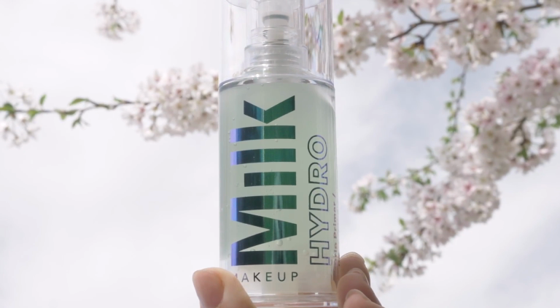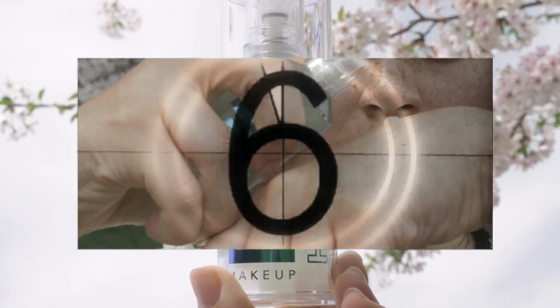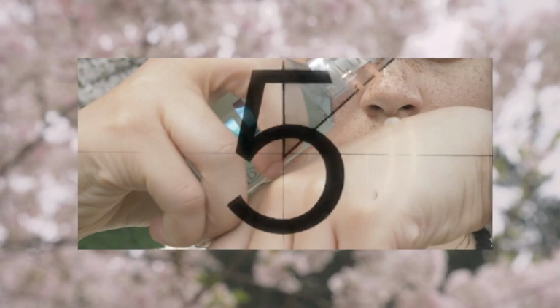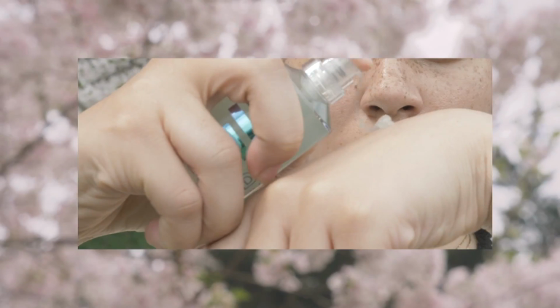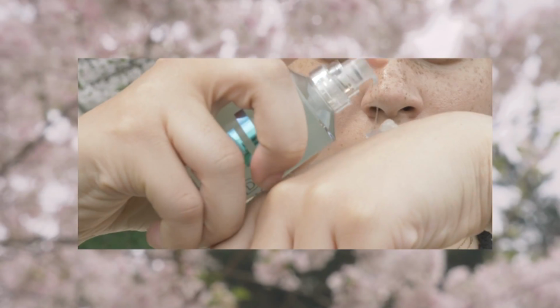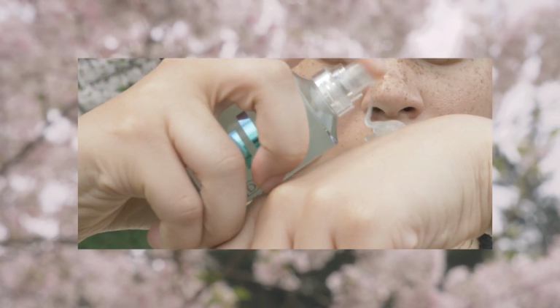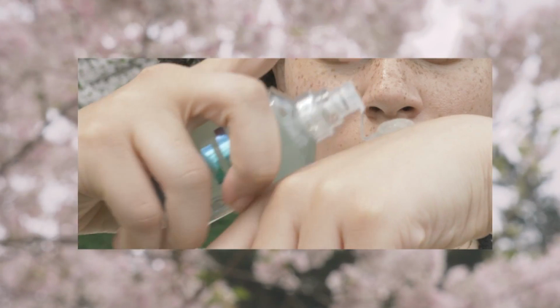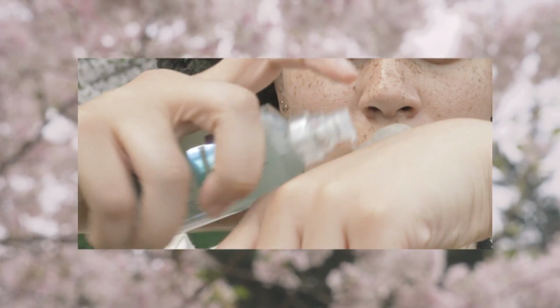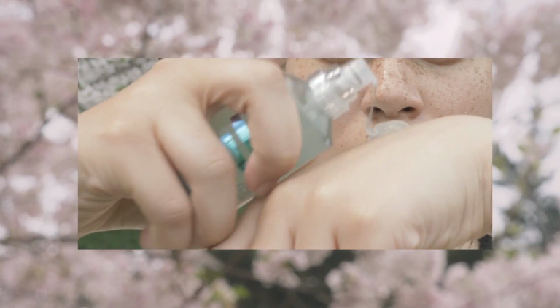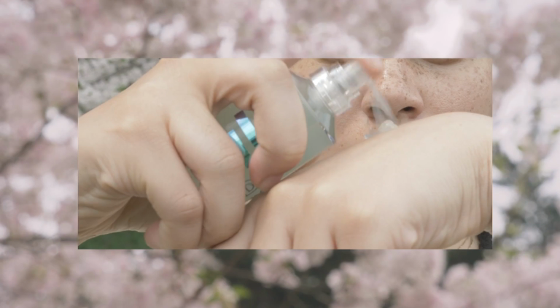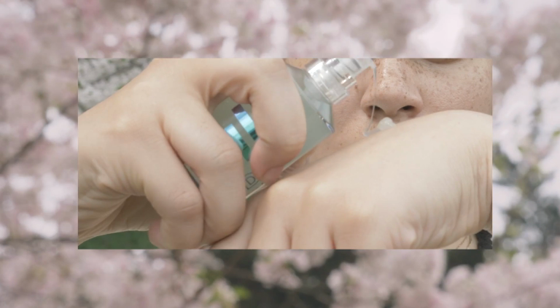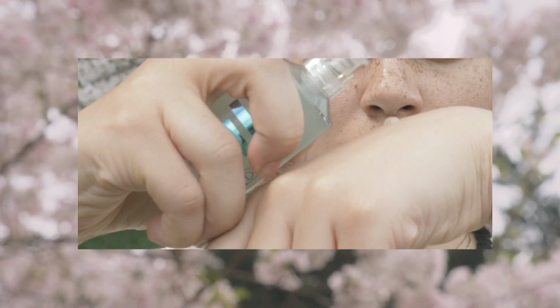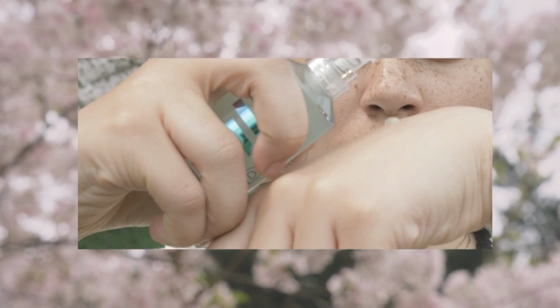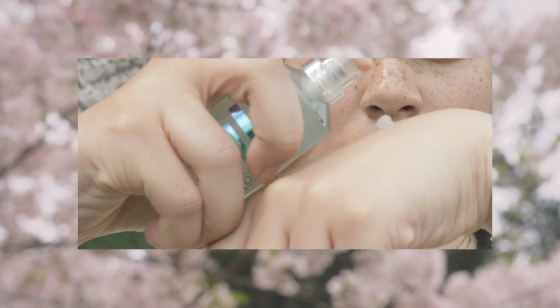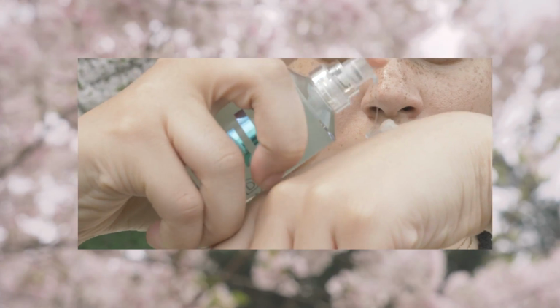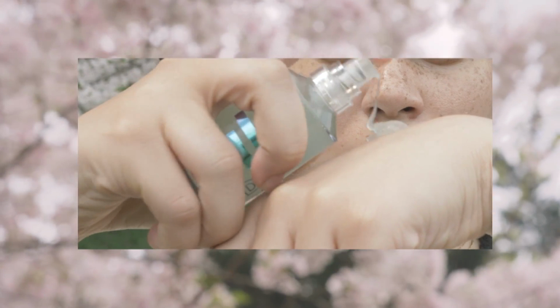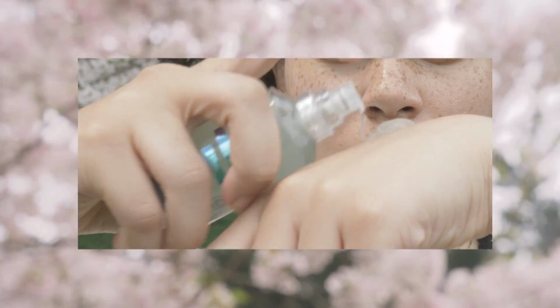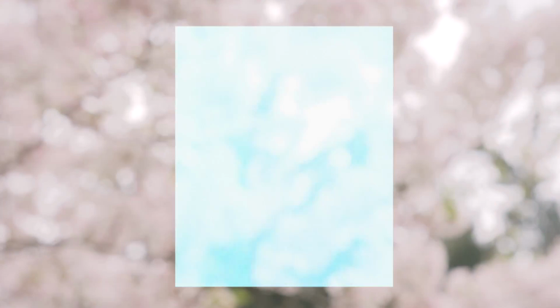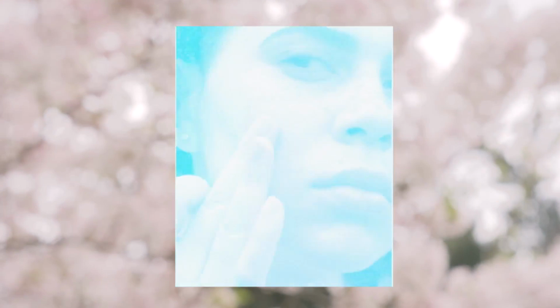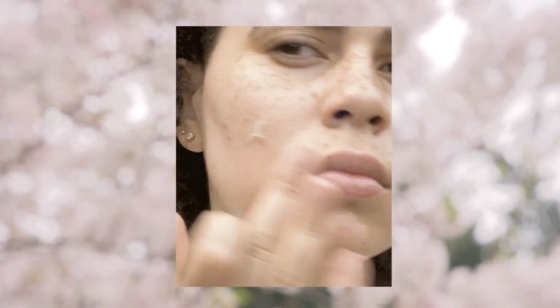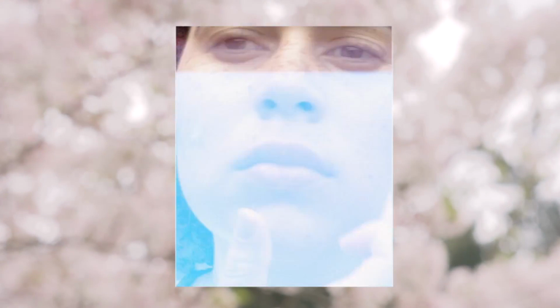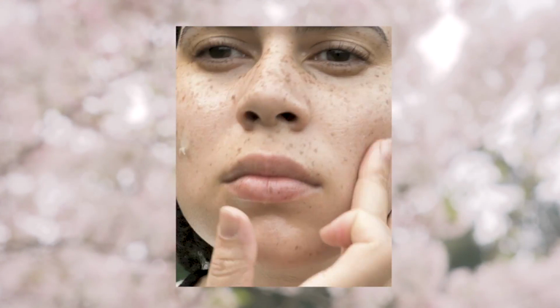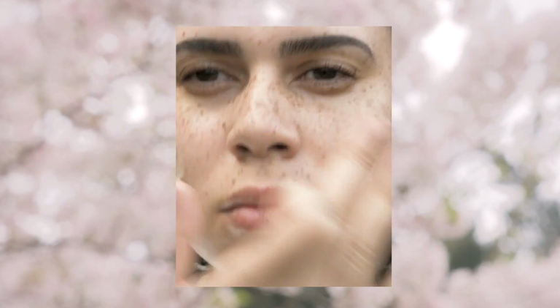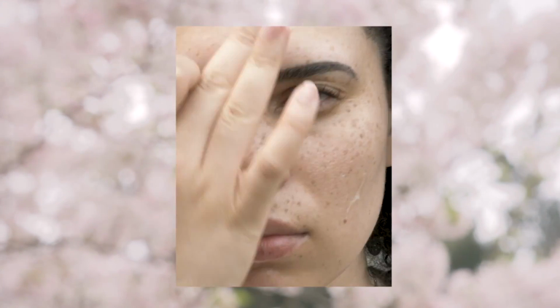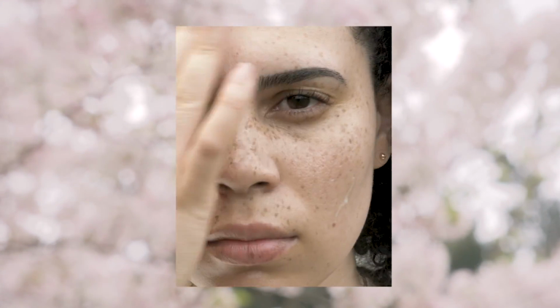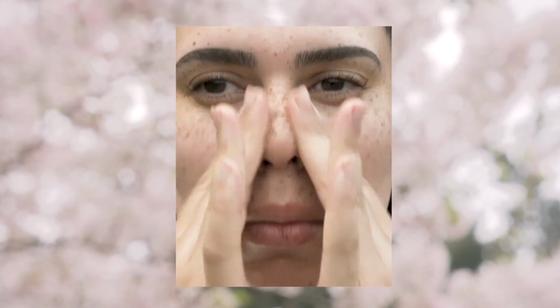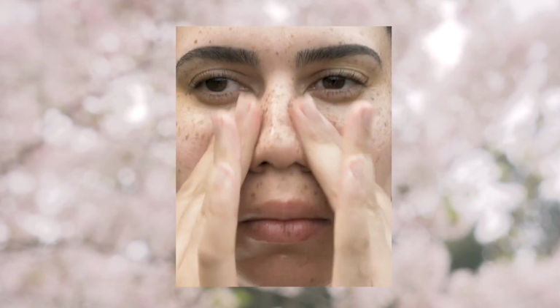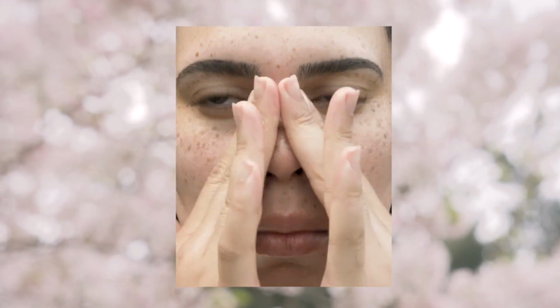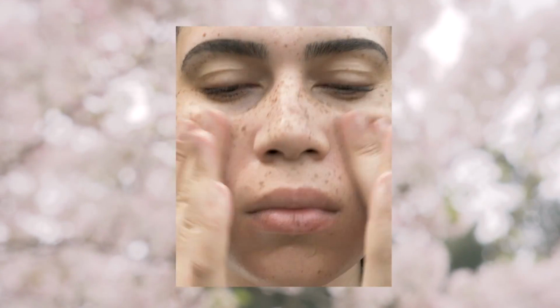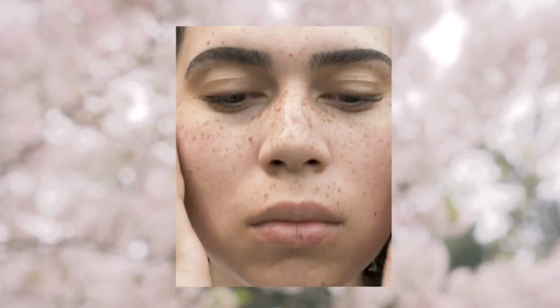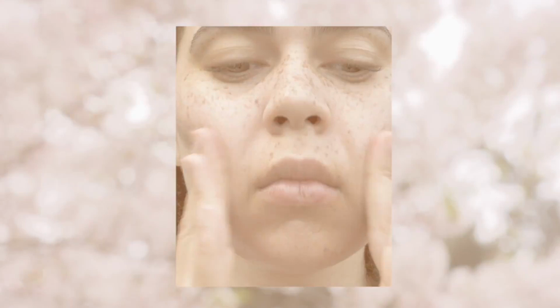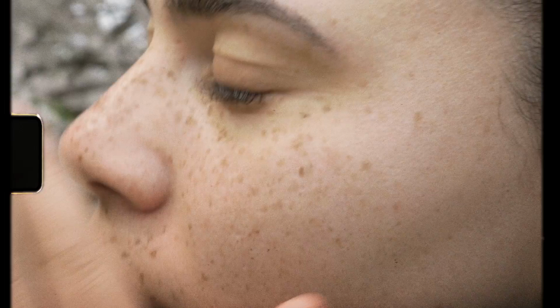Next I'm priming my skin using the Milk Hydro Grit Primer. It's formulated with hemp derived cannabis seed extract and blue agave extracts for all day hydration and hold.